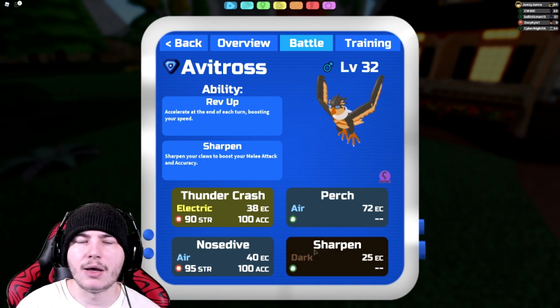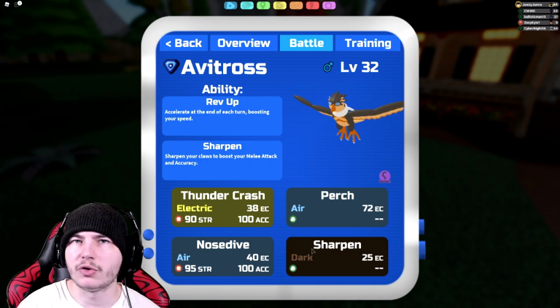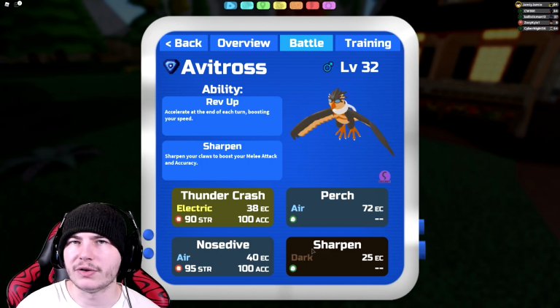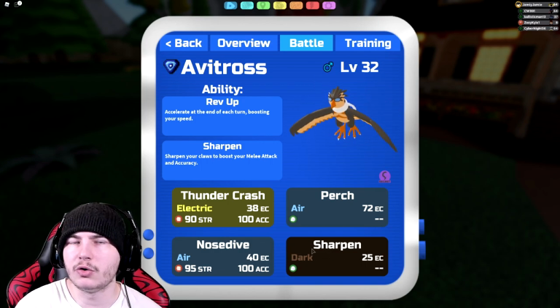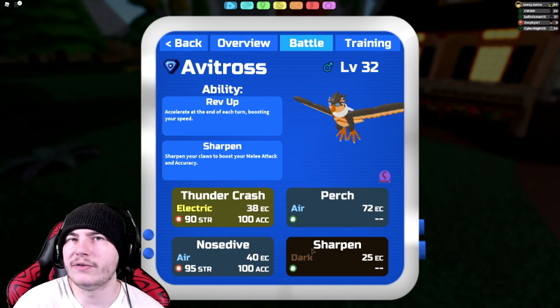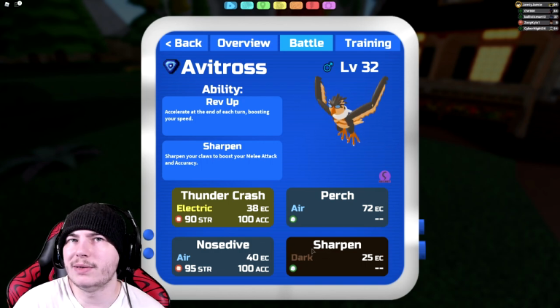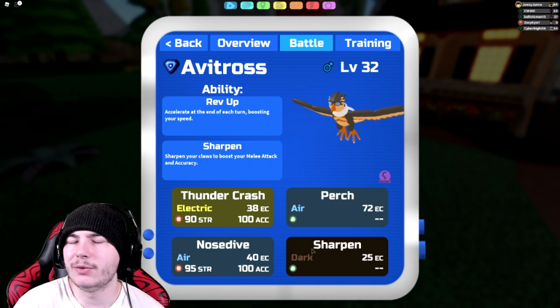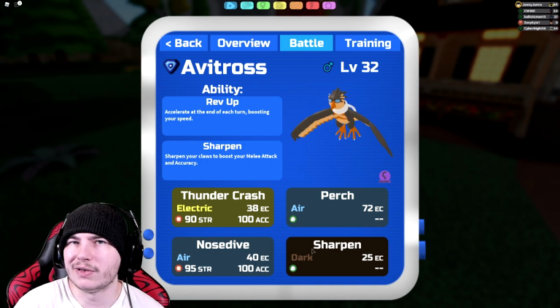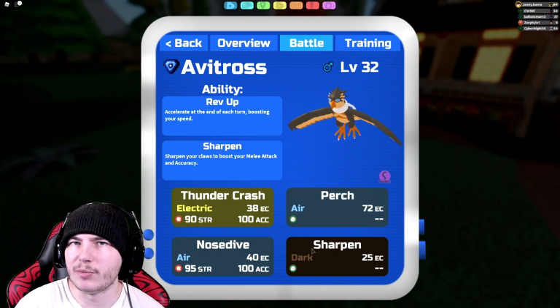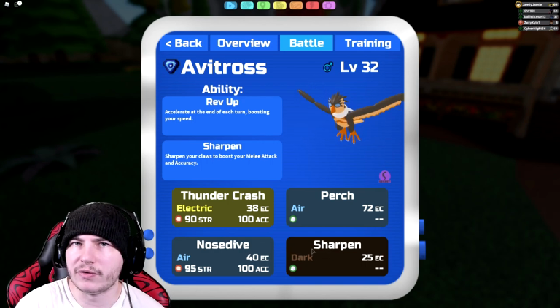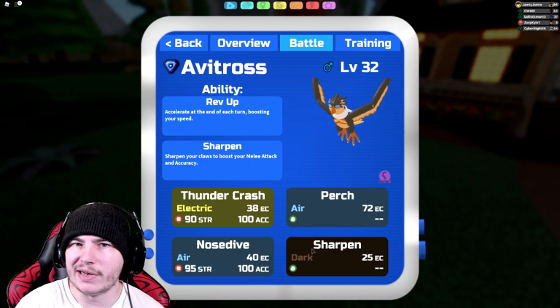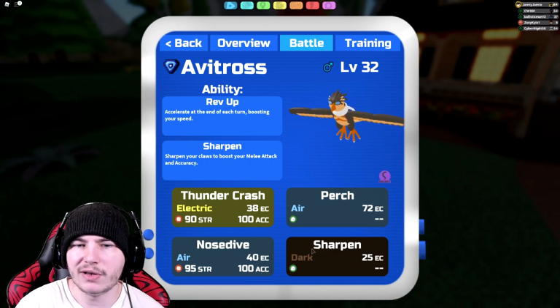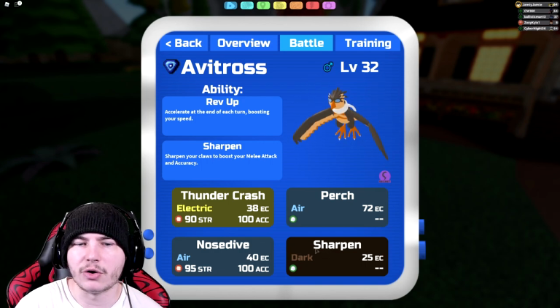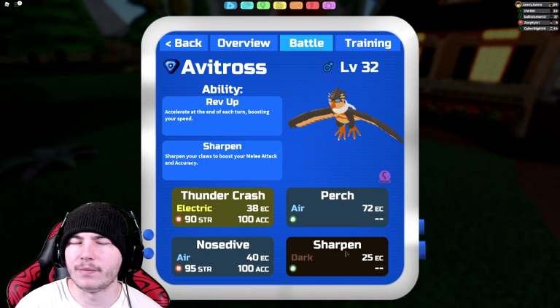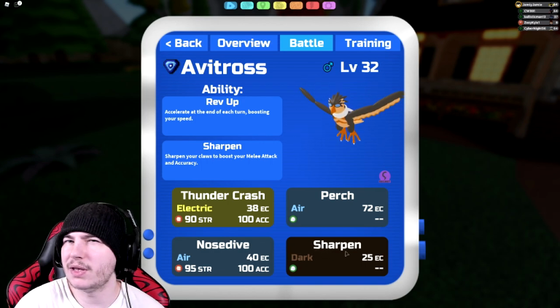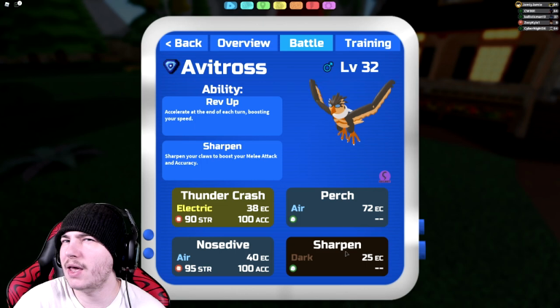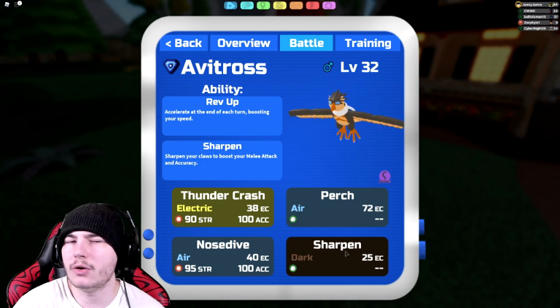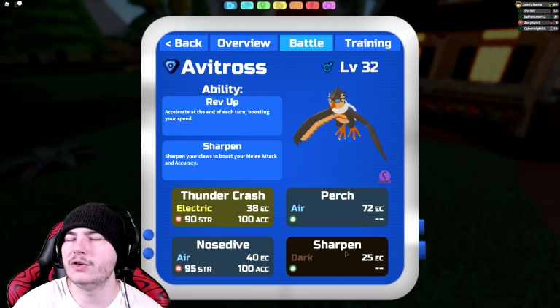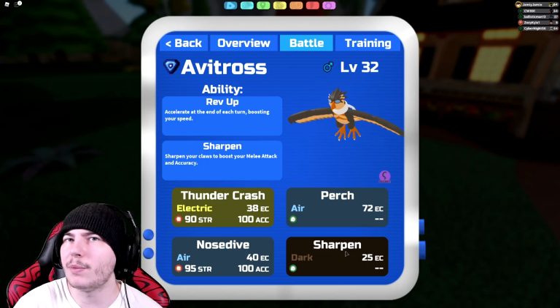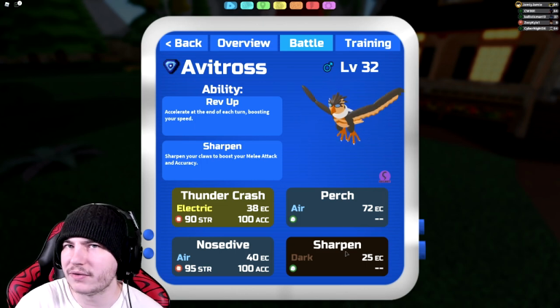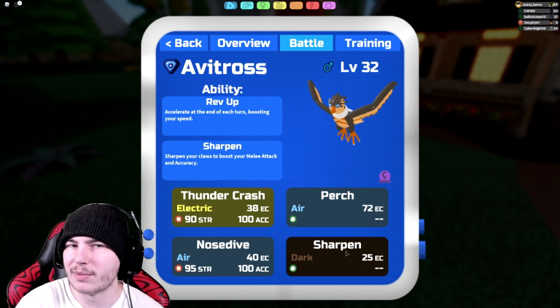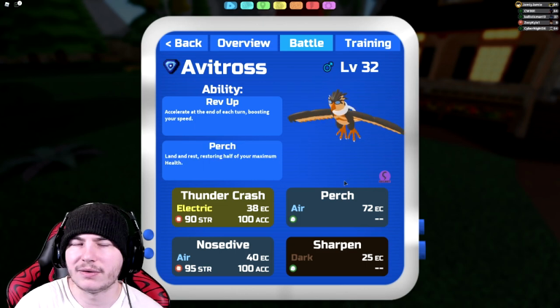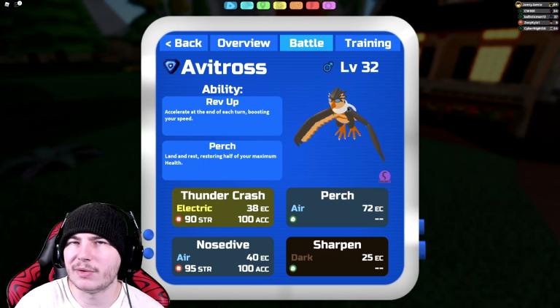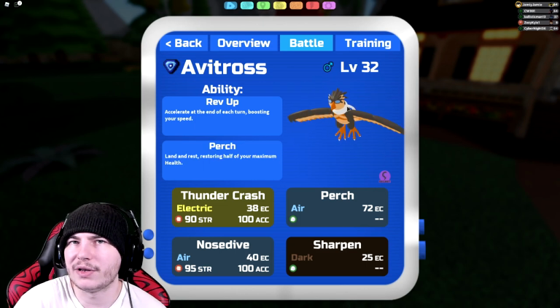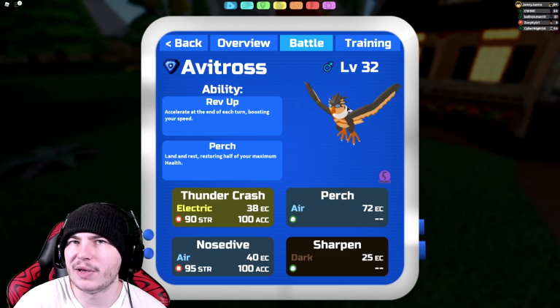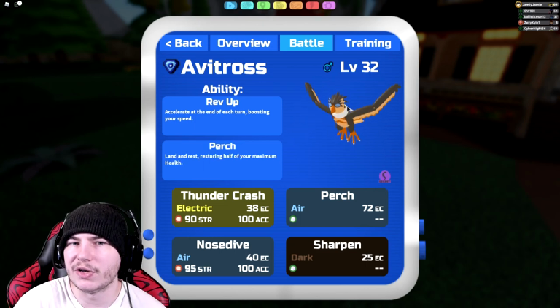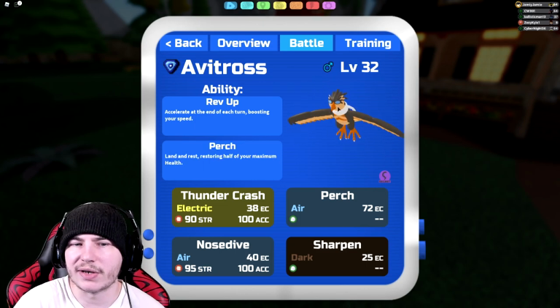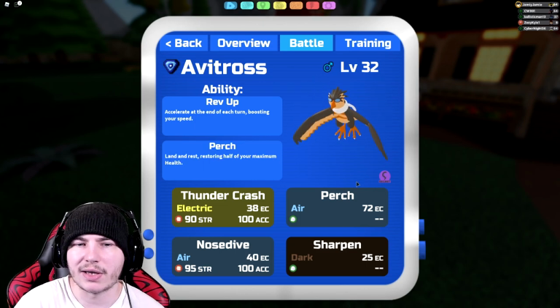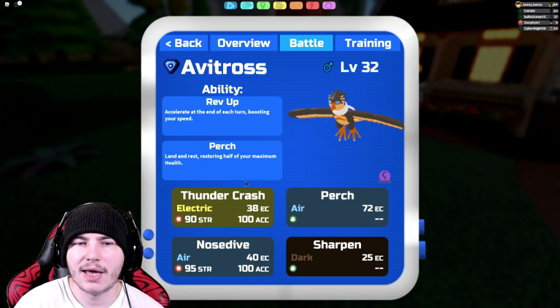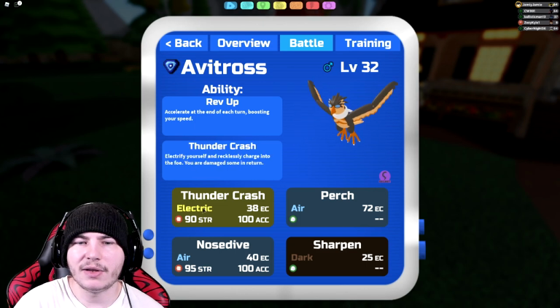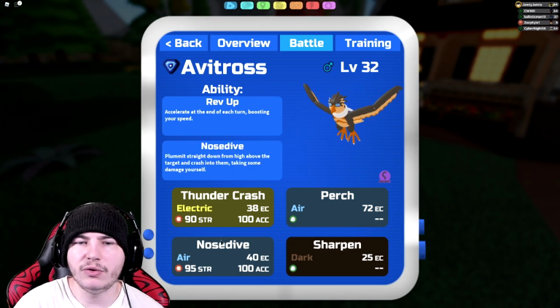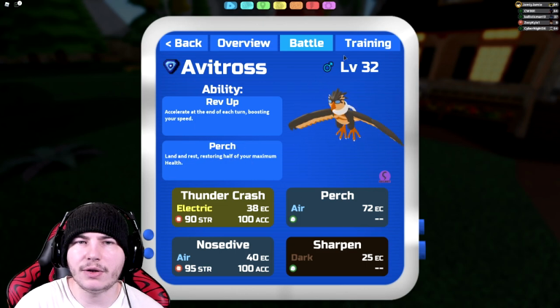Honestly, you have Sedemars, so you can deal with both of them anyway — at least, you probably have Sedemars. Sedemars is just like the best ranged tank. So yeah, that's the moveset.